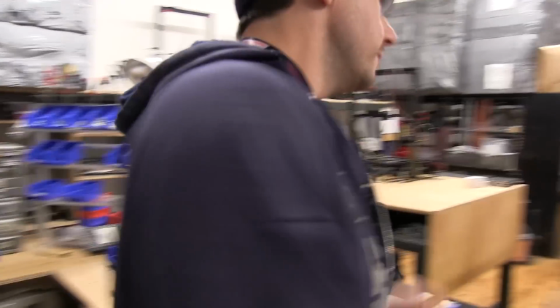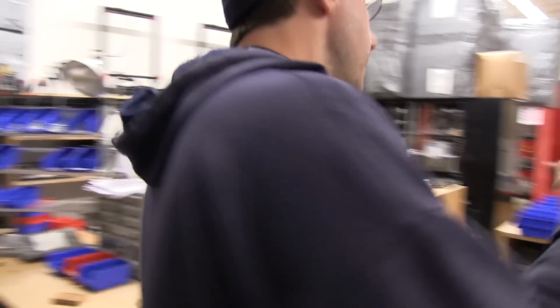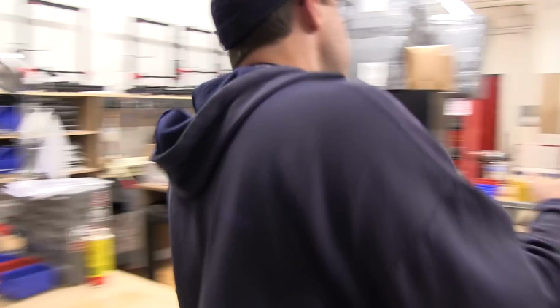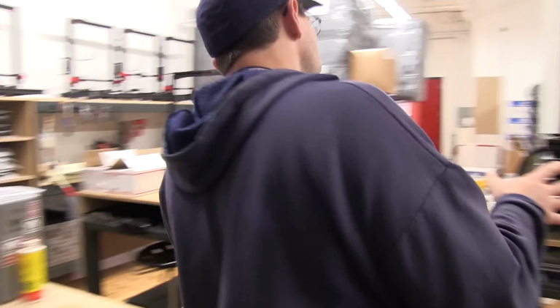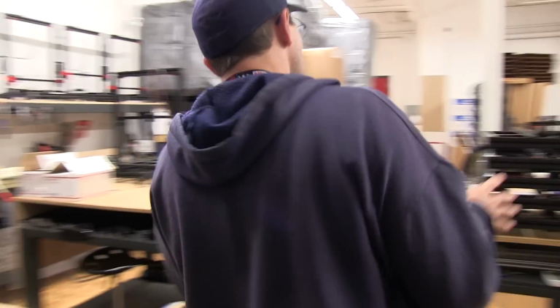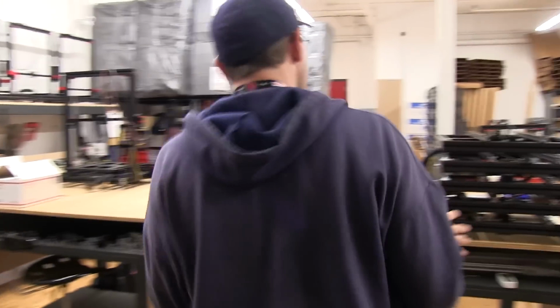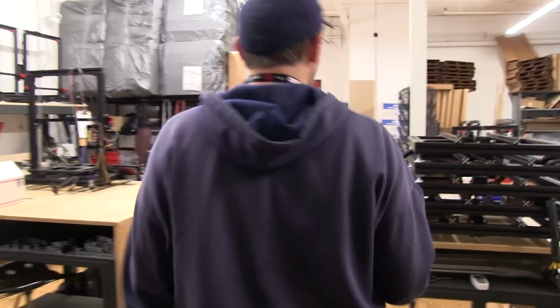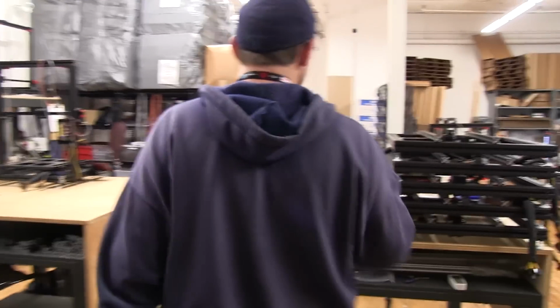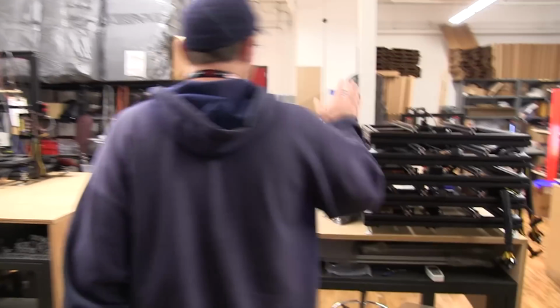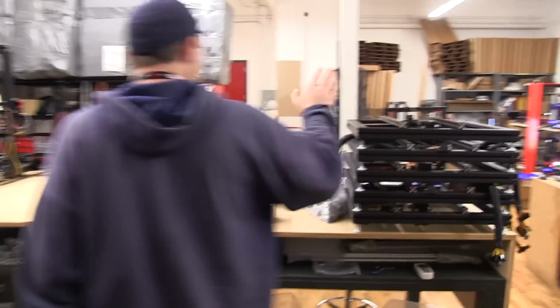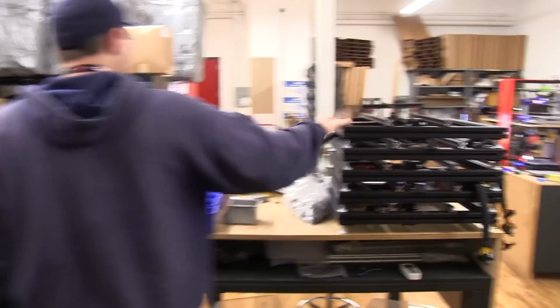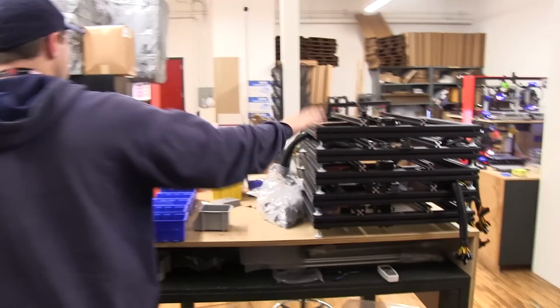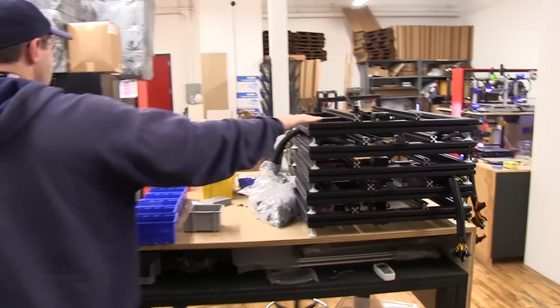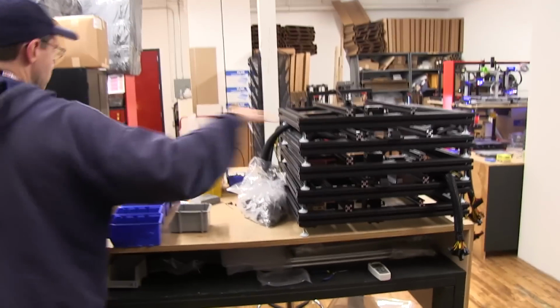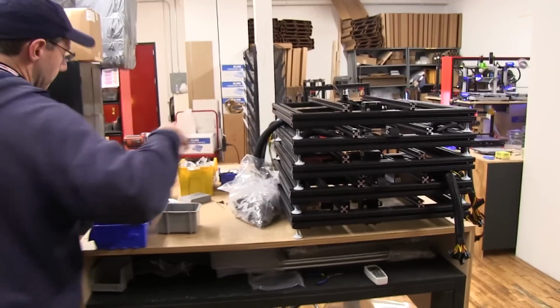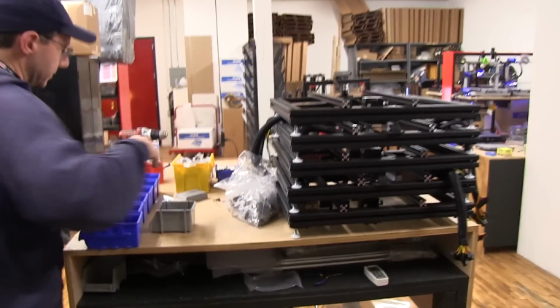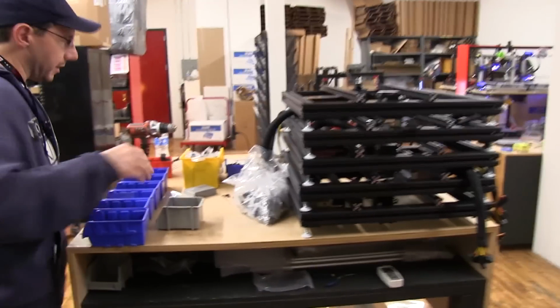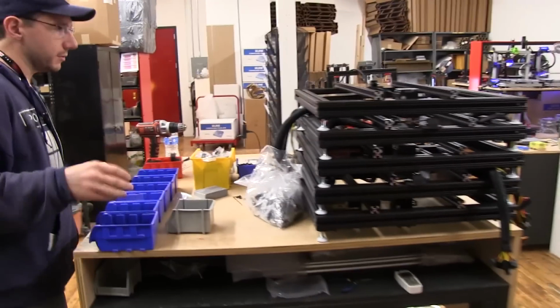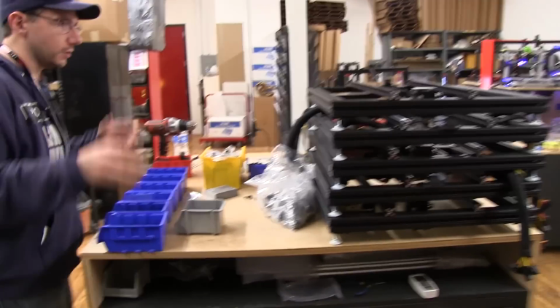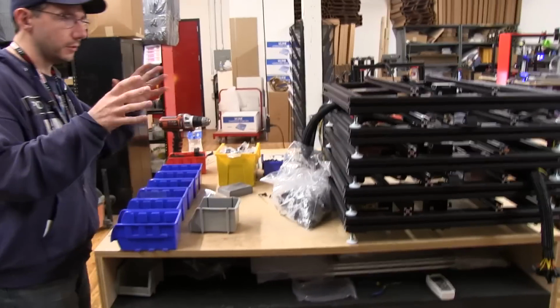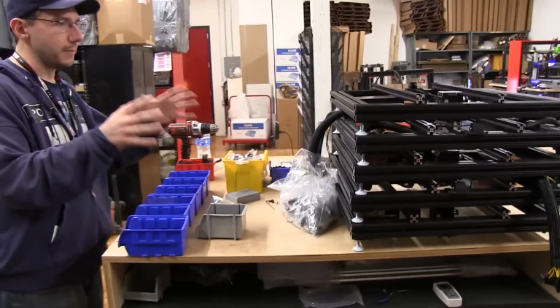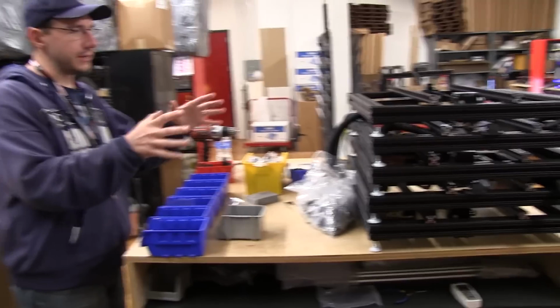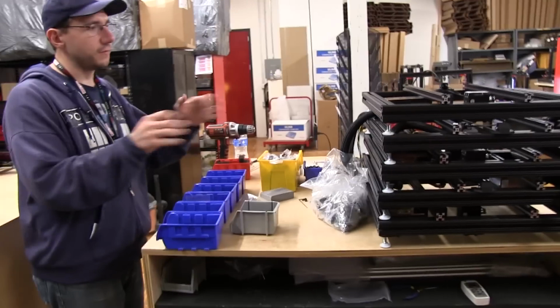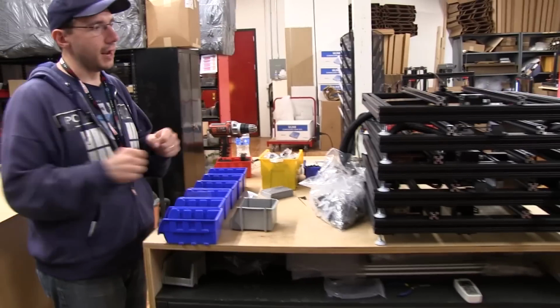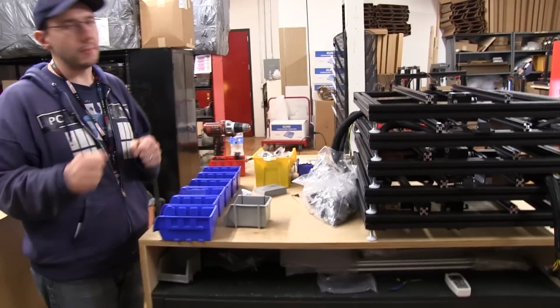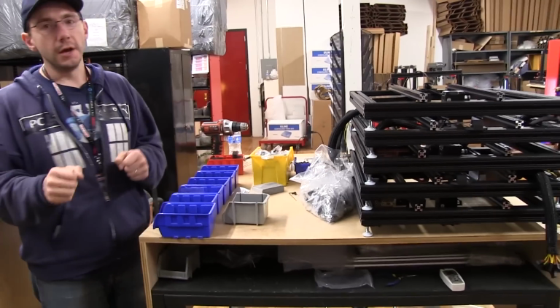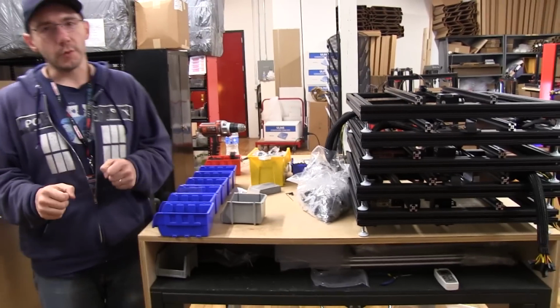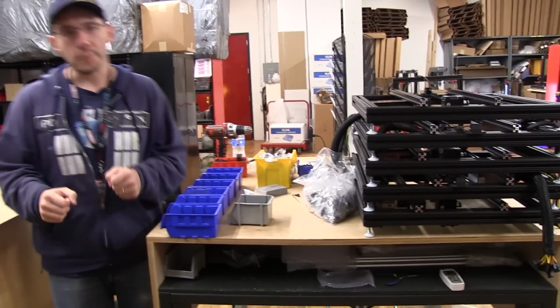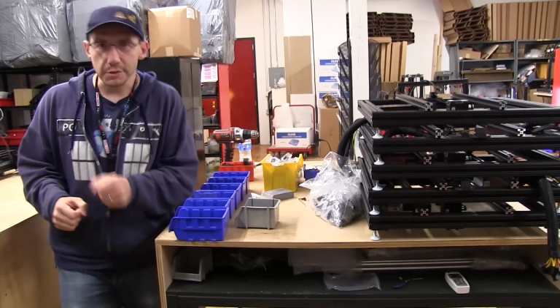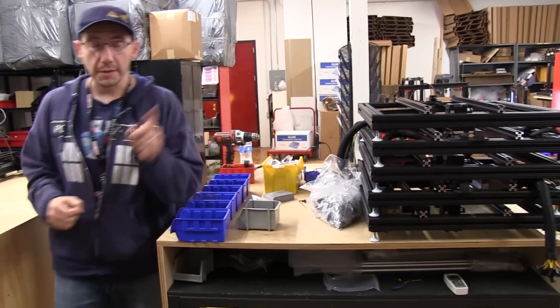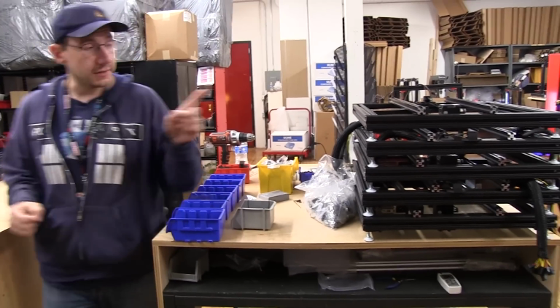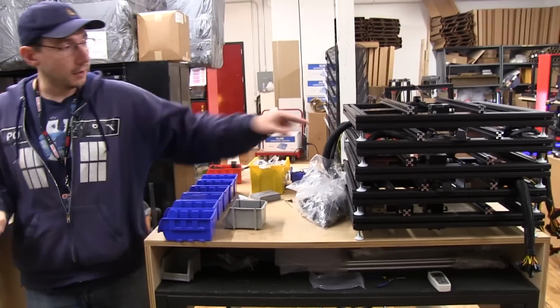Those shelves and this area hold all of the parts that are needed for frame assembly. Frame assembly is over here, and this is where the giant extrusions are put together to hold the base frame for the printers themselves.